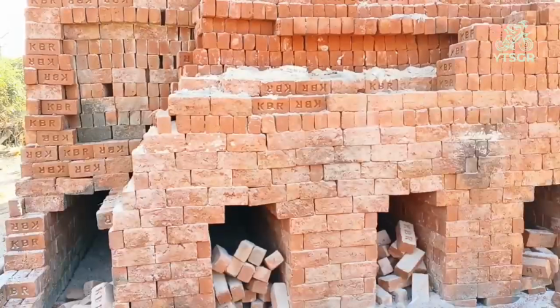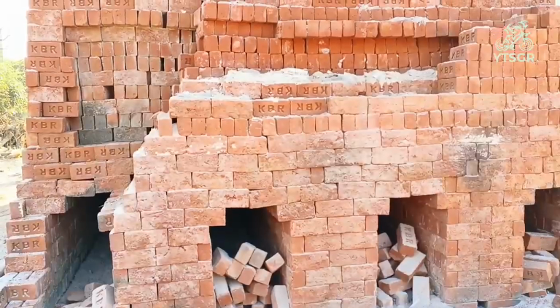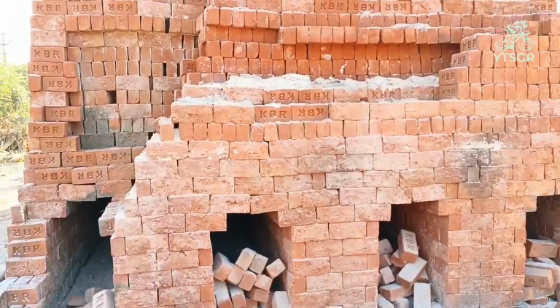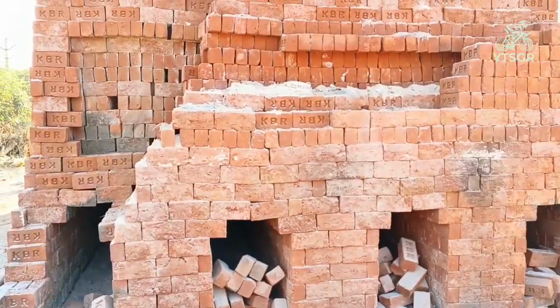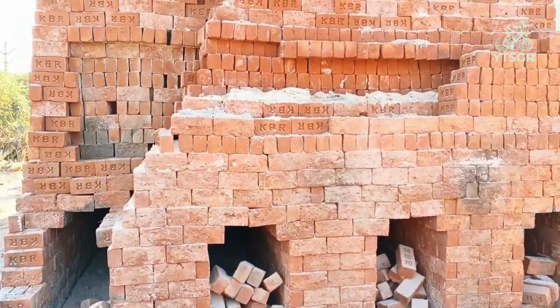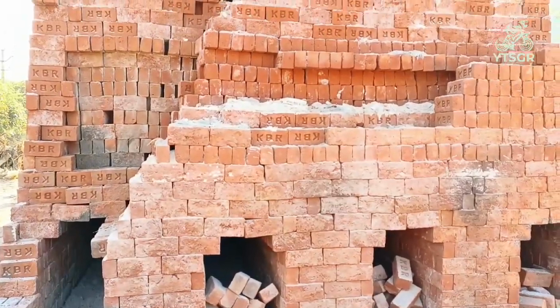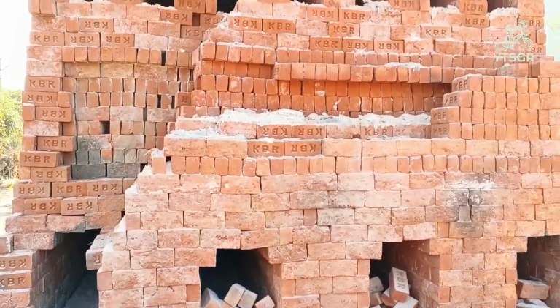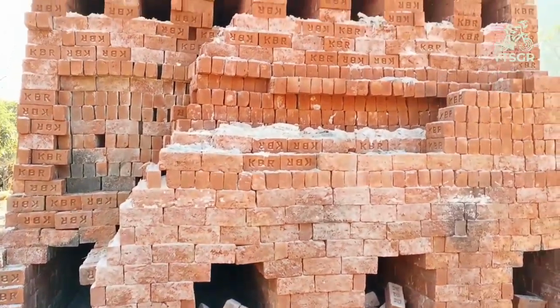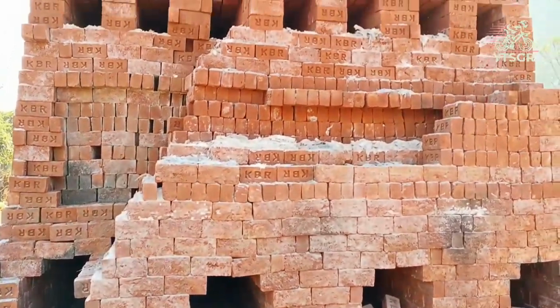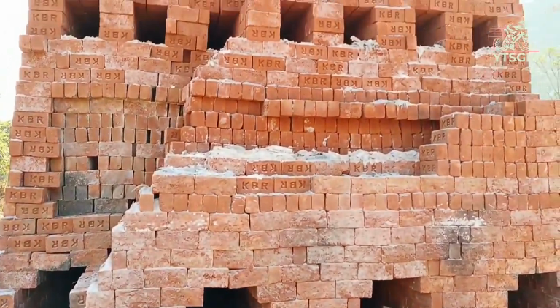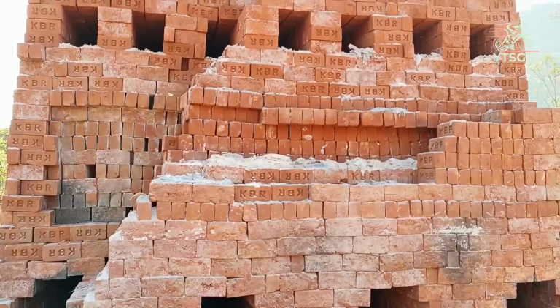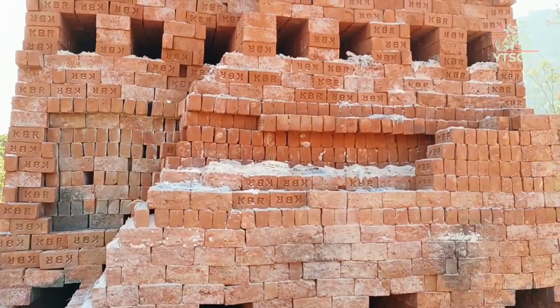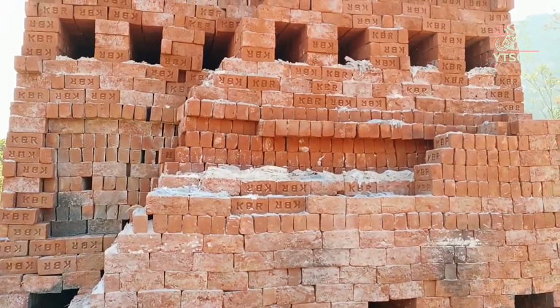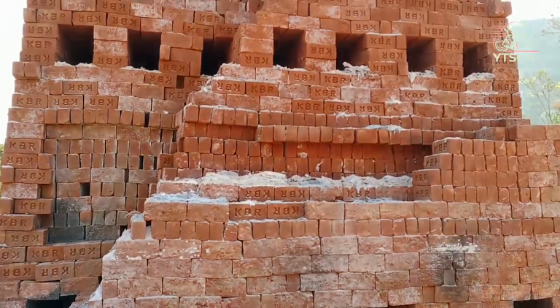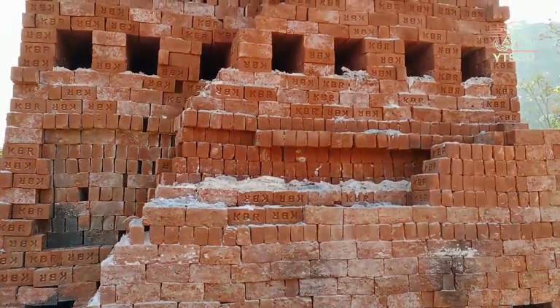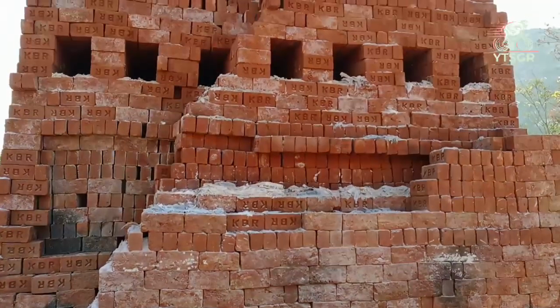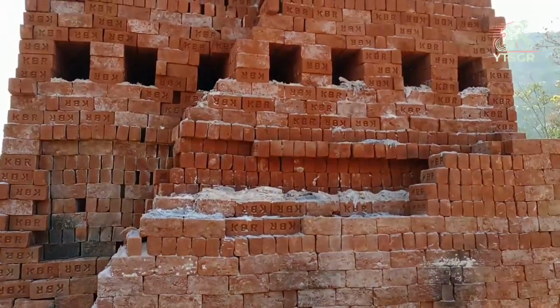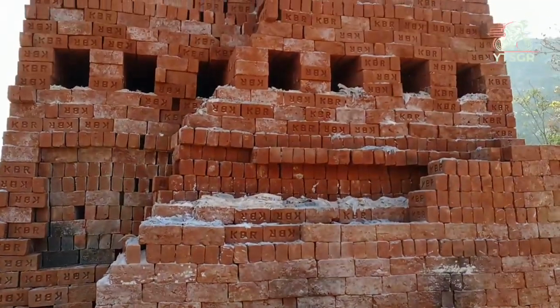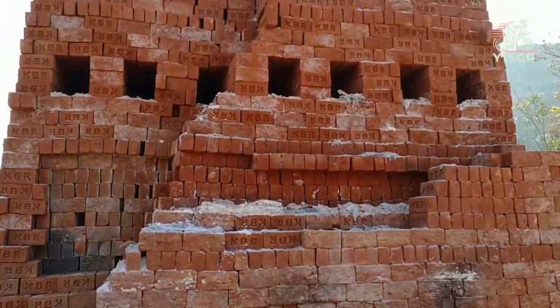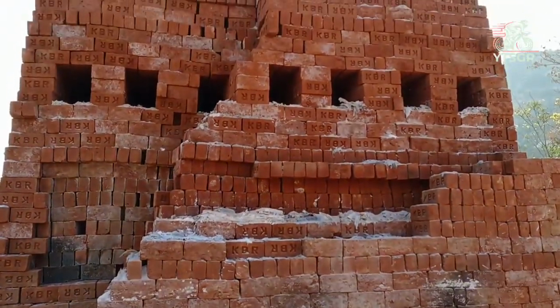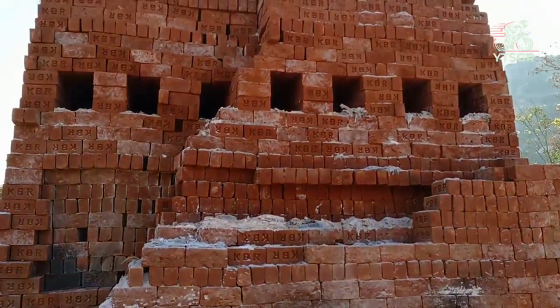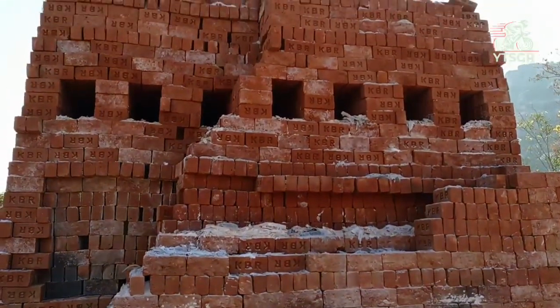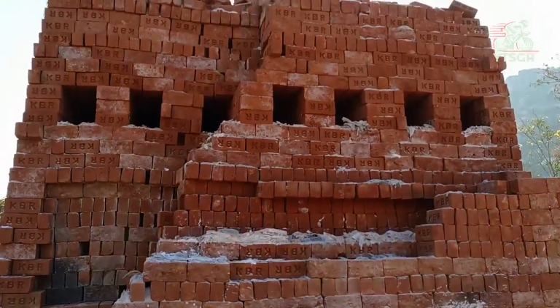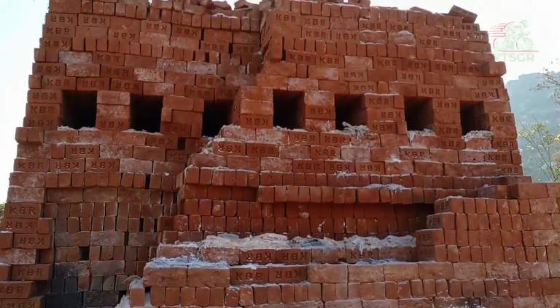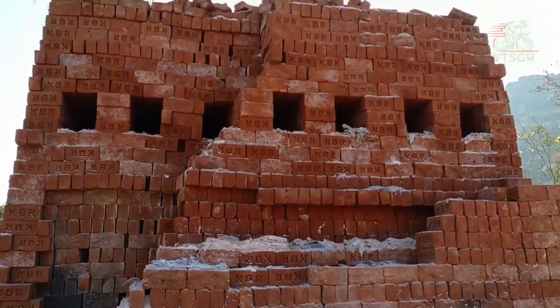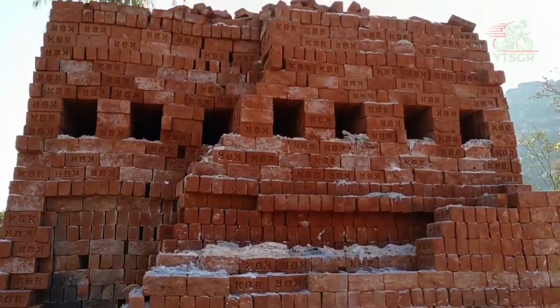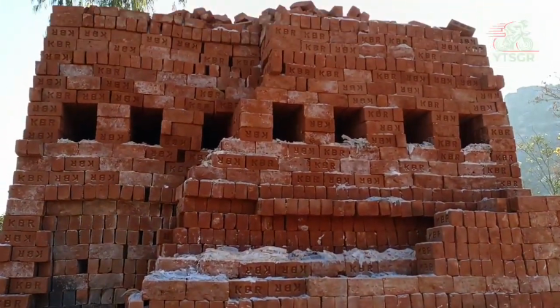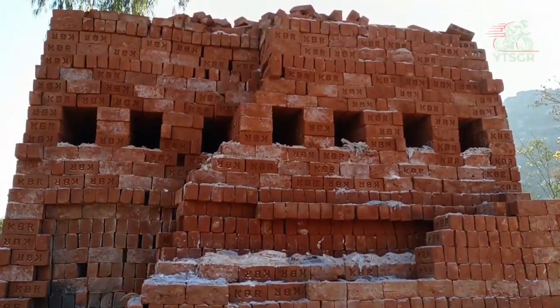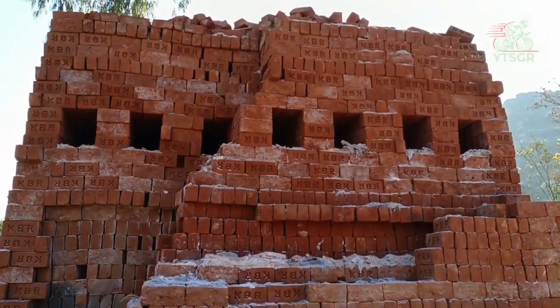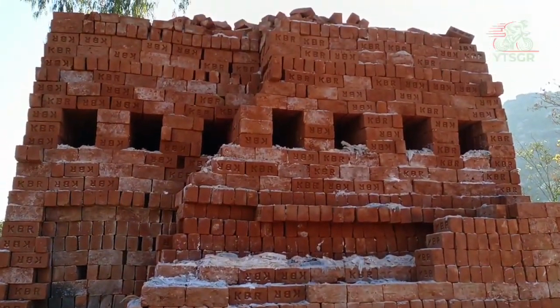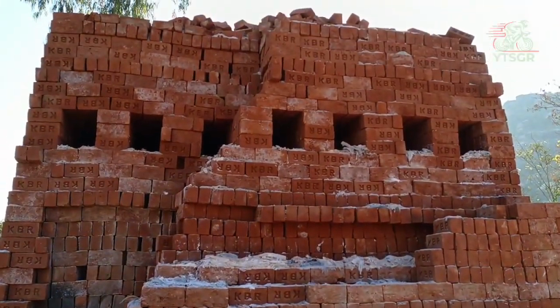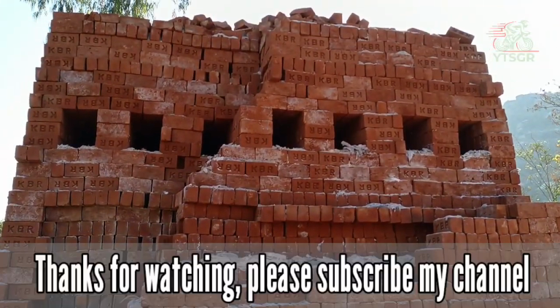These are baked bricks under cooling. It is almost ready for use.